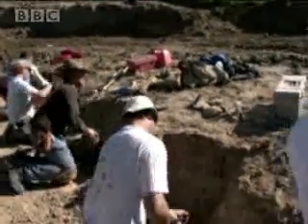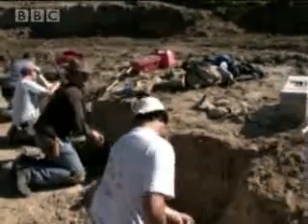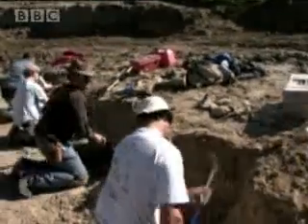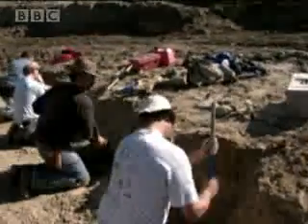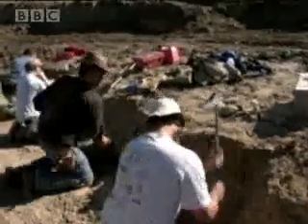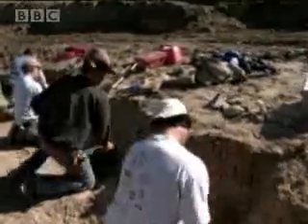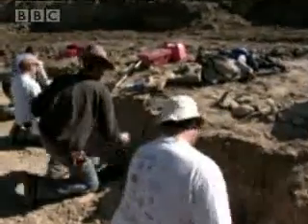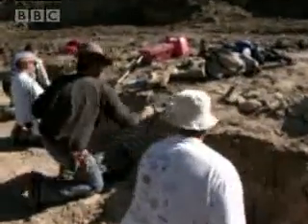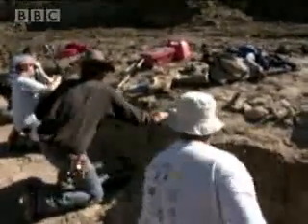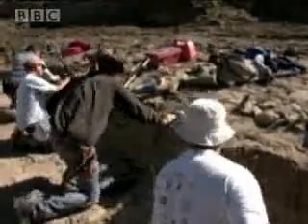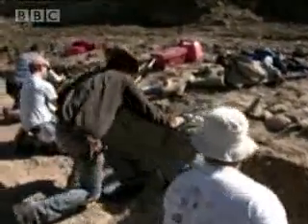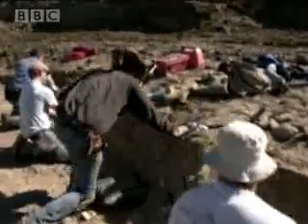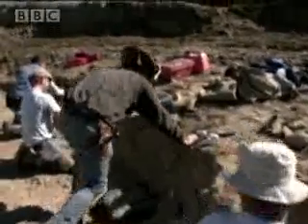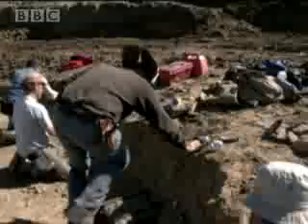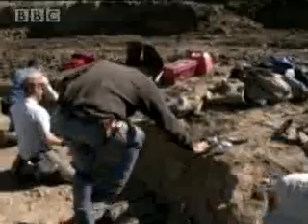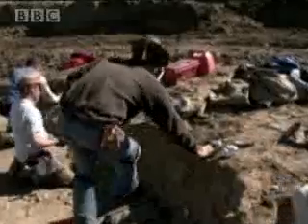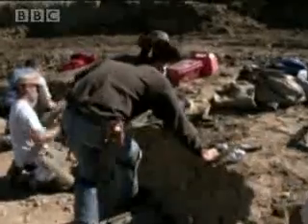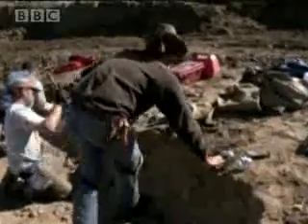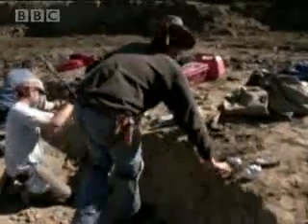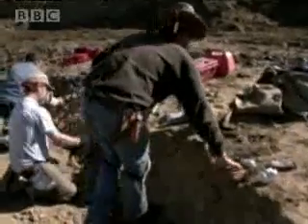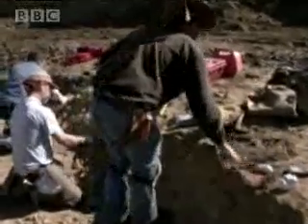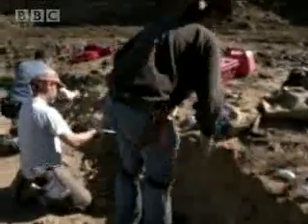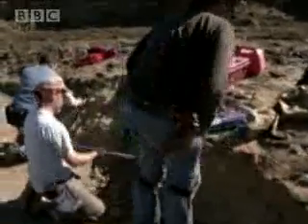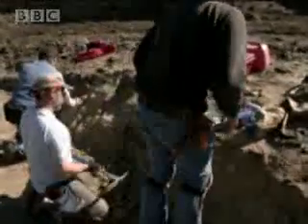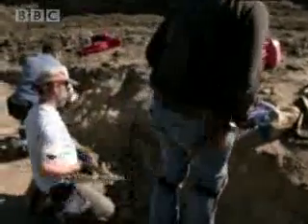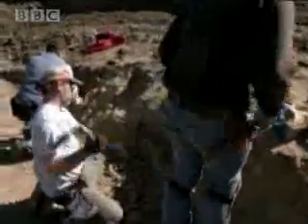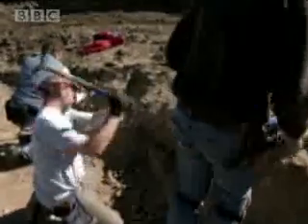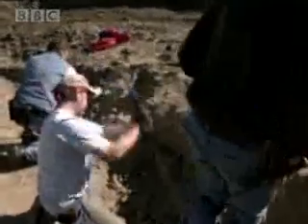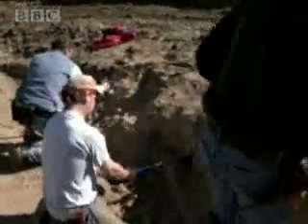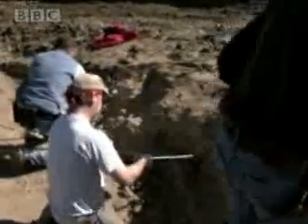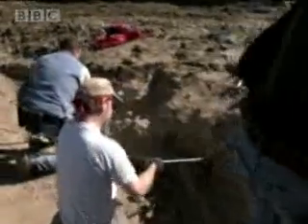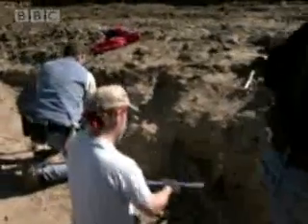Paleontology then would guide every stage of the attempt to resurrect the dinosaurs, starting with the first step: building the animals.